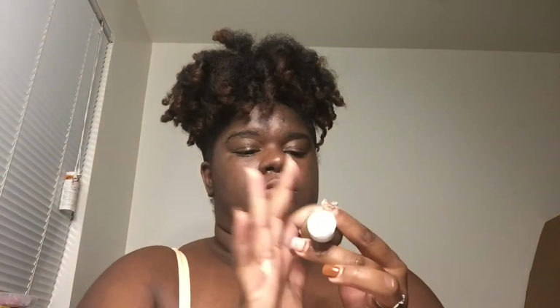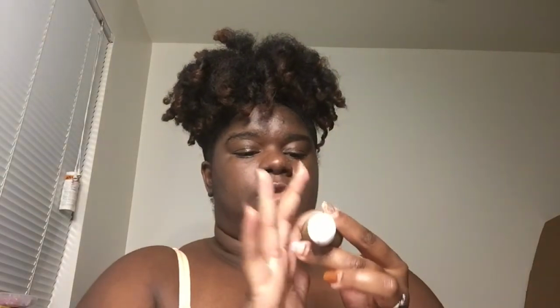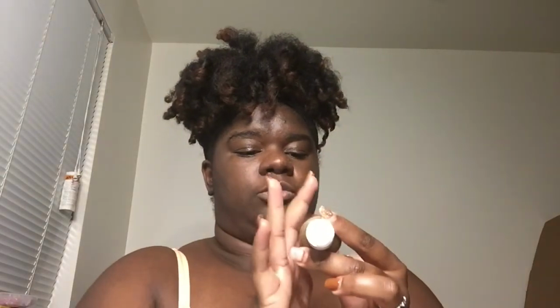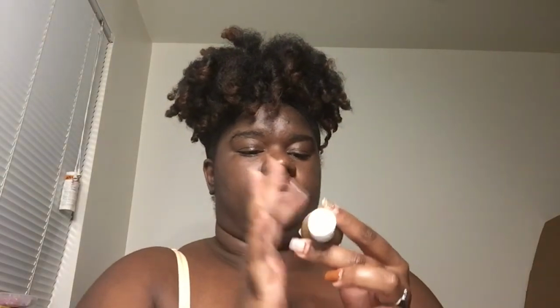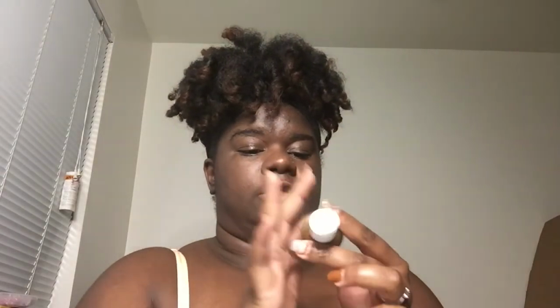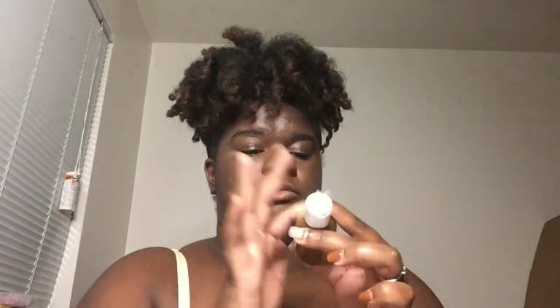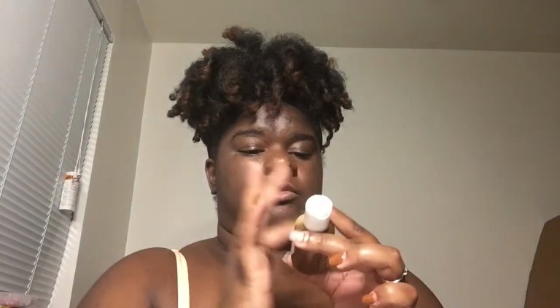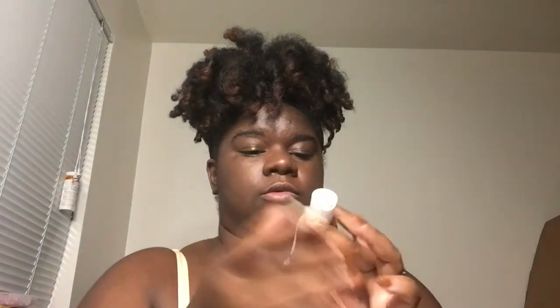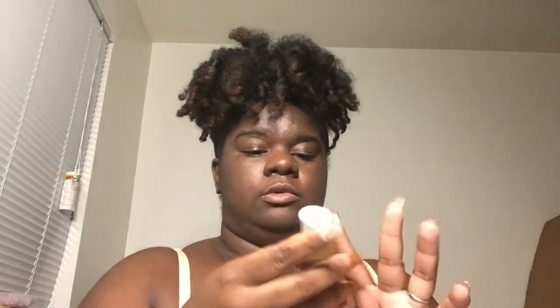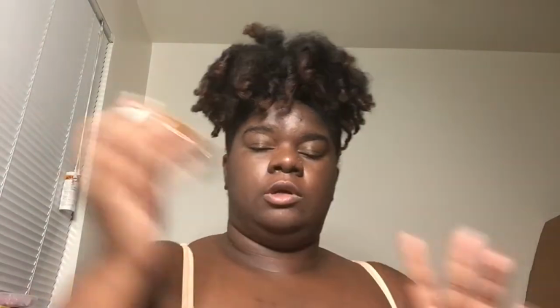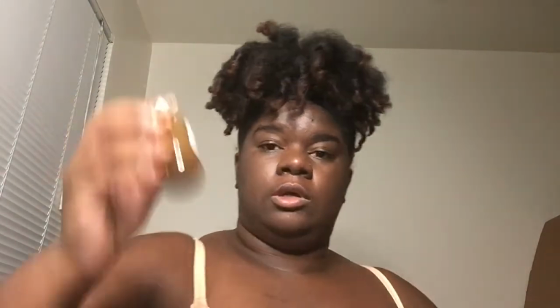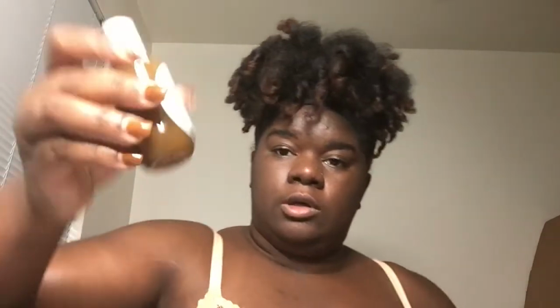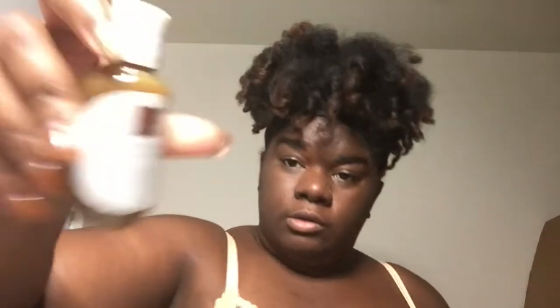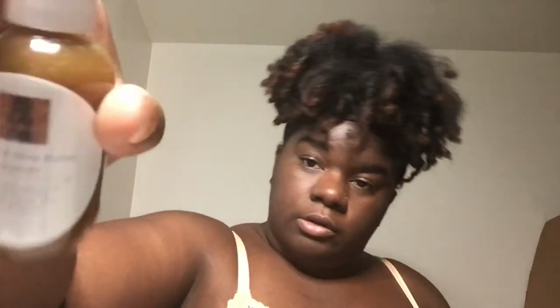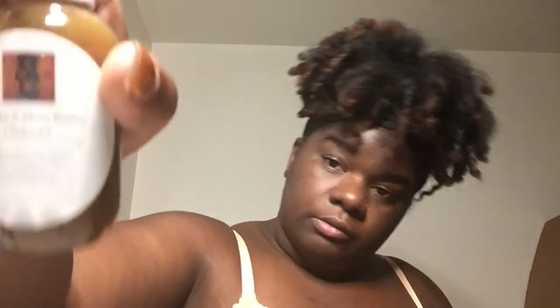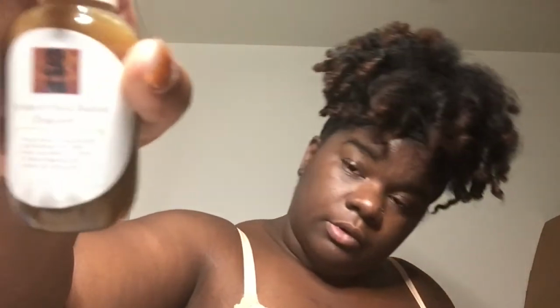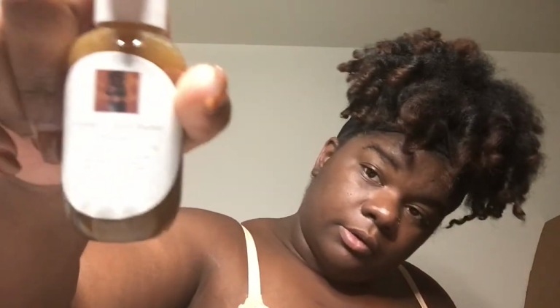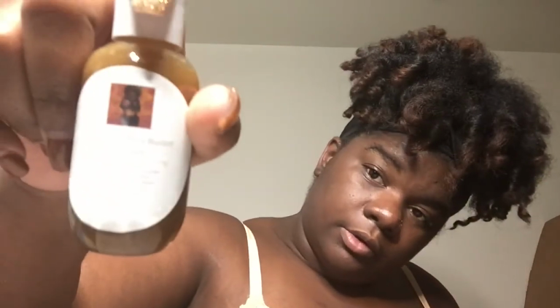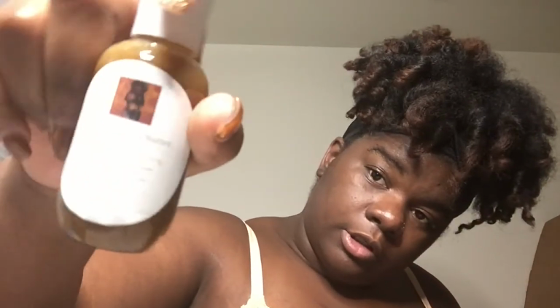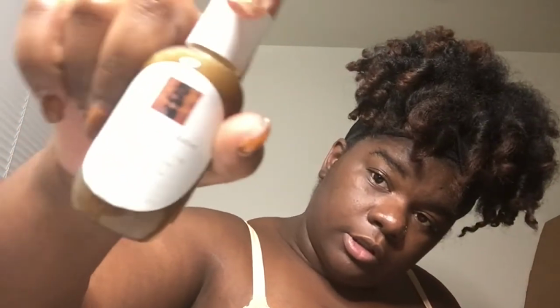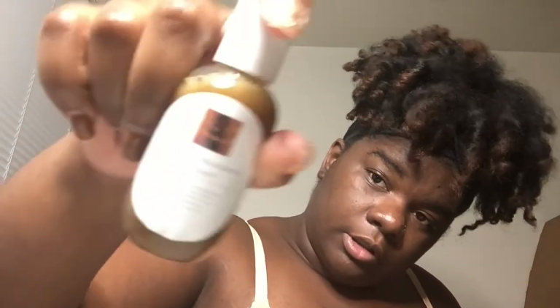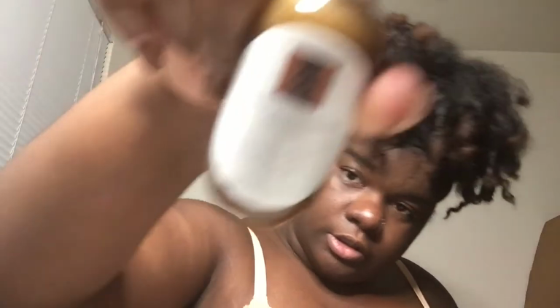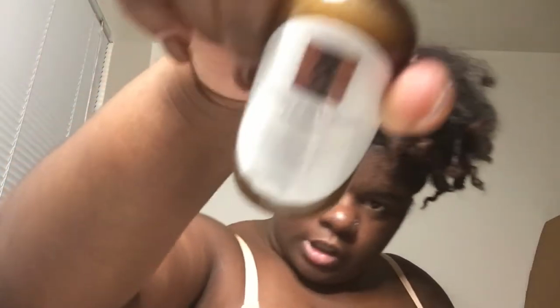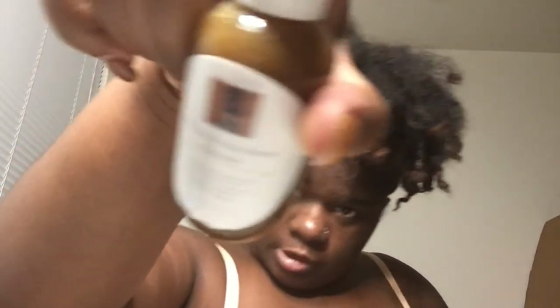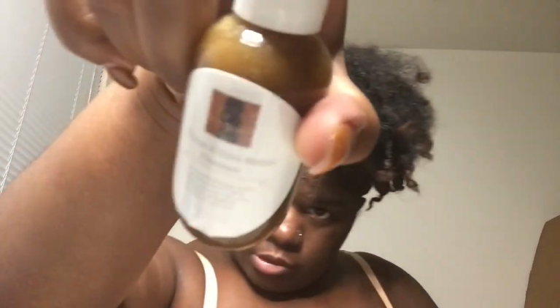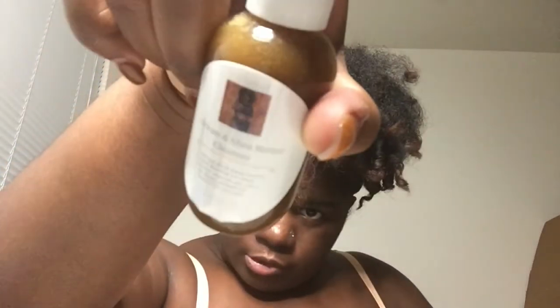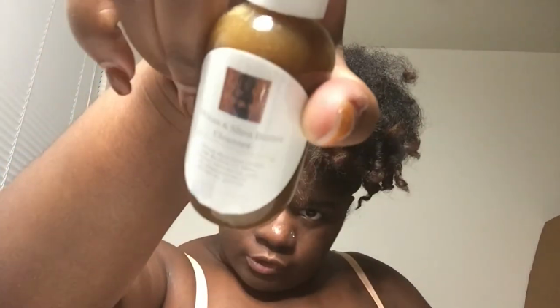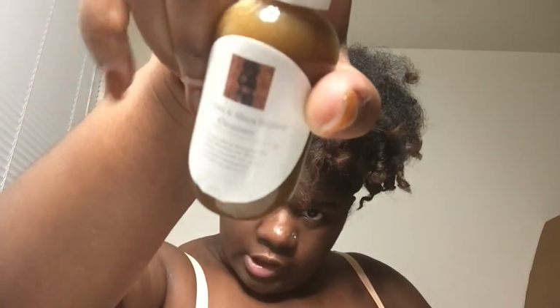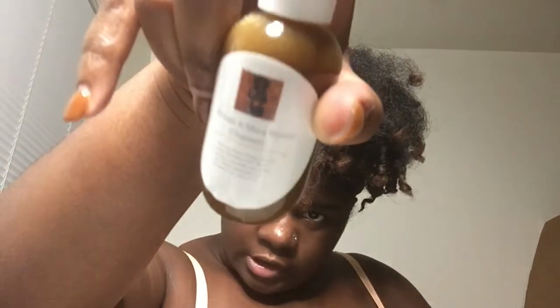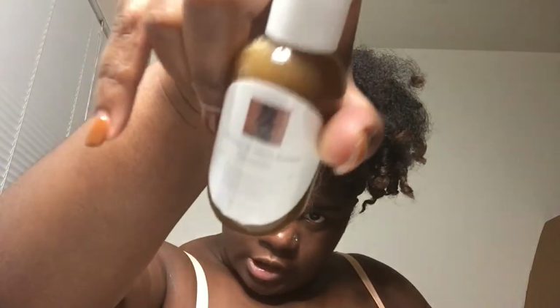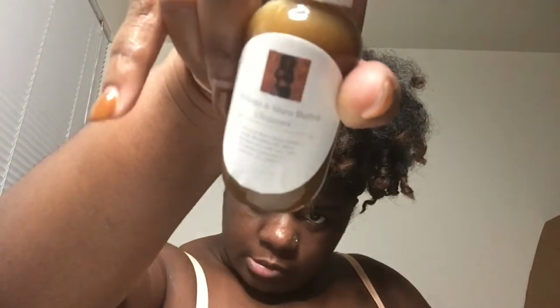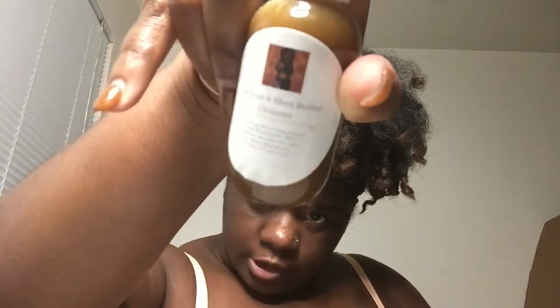I'm just going to rub this down — and this is how you rub it out.